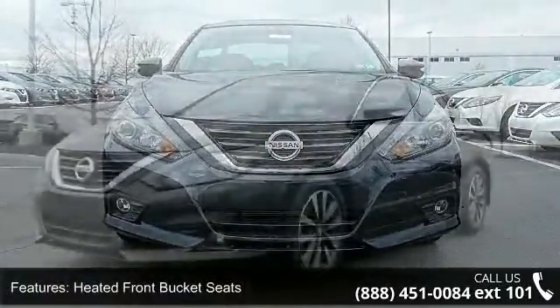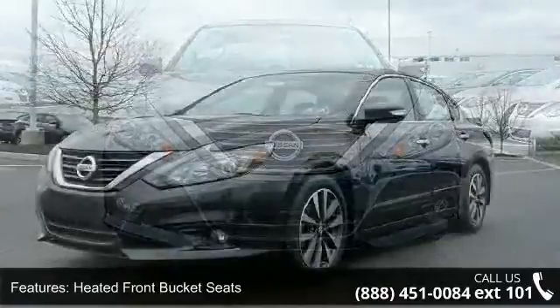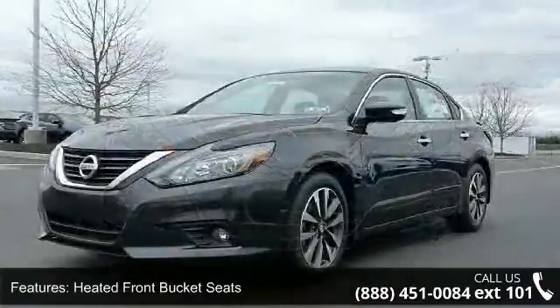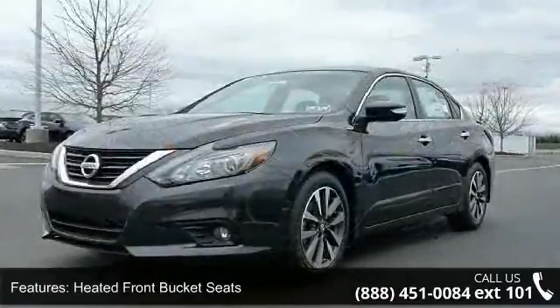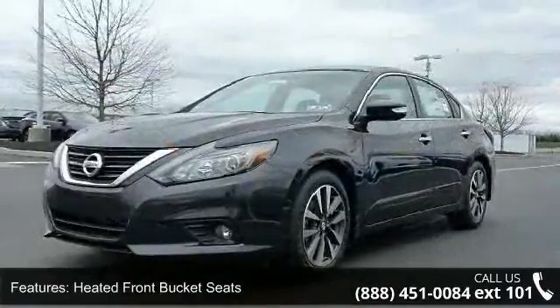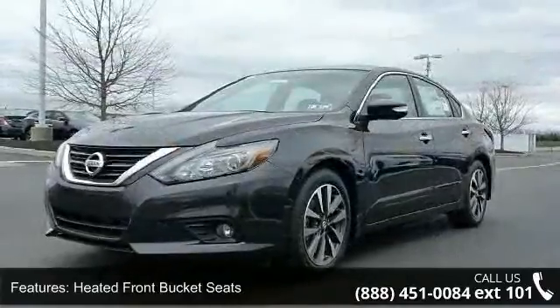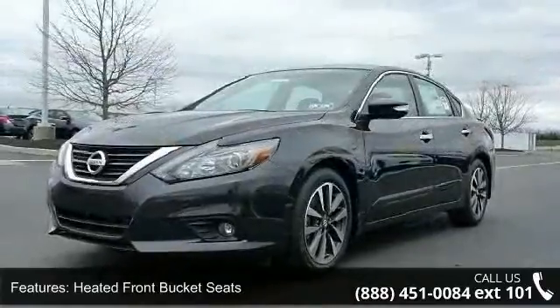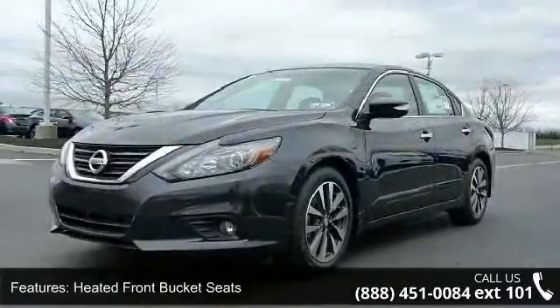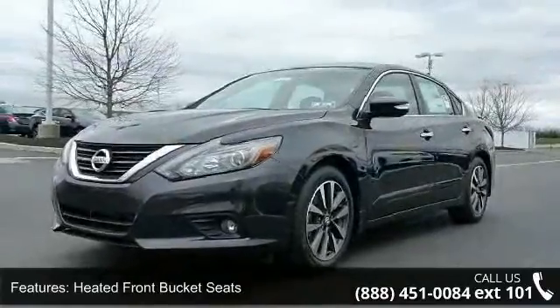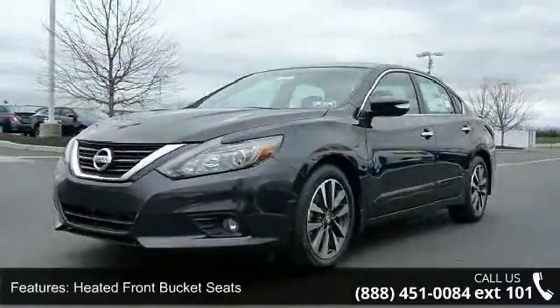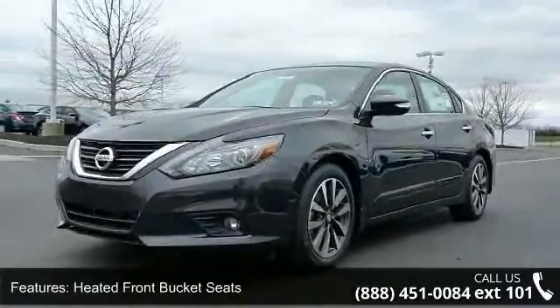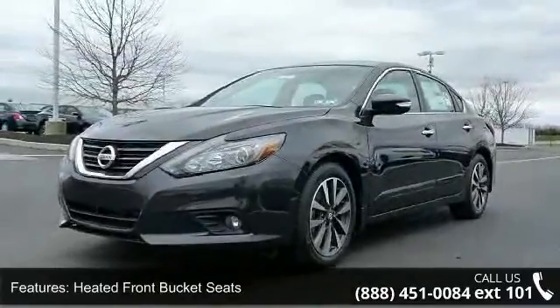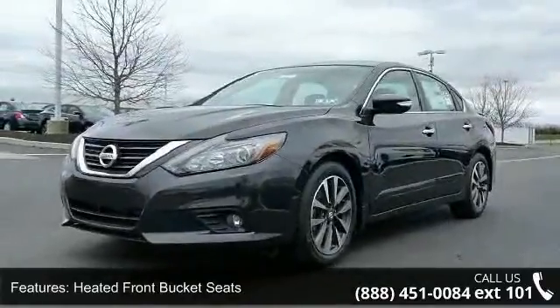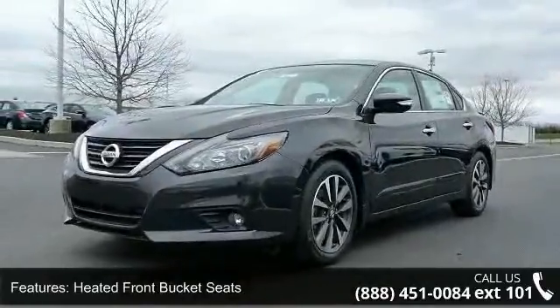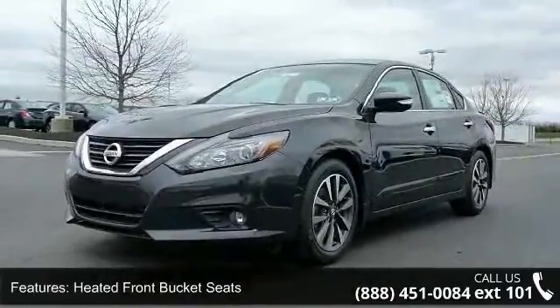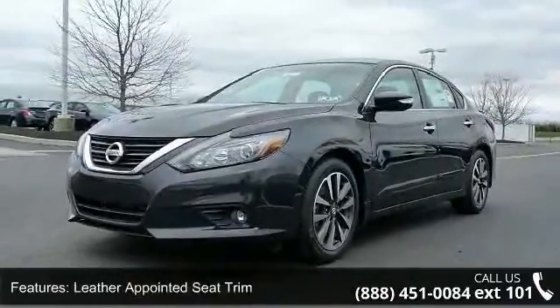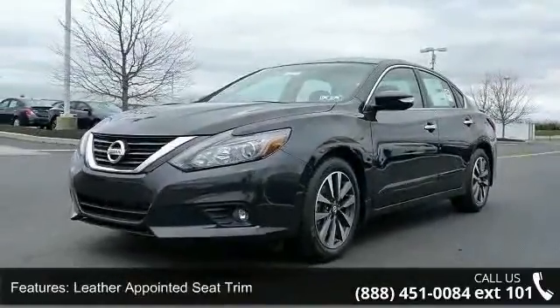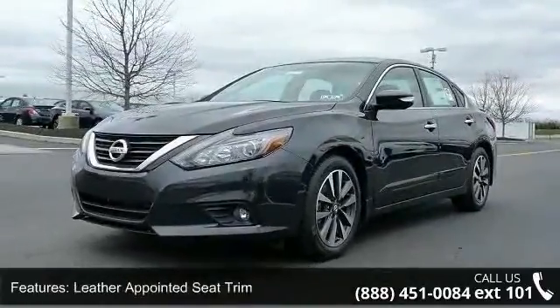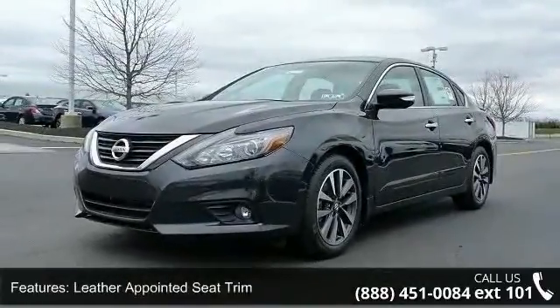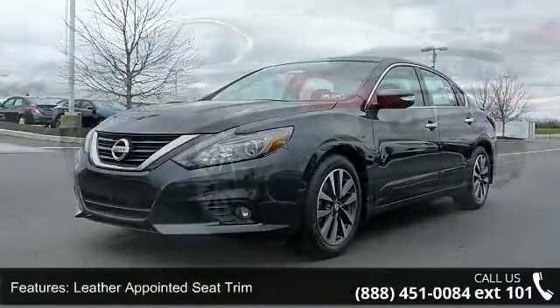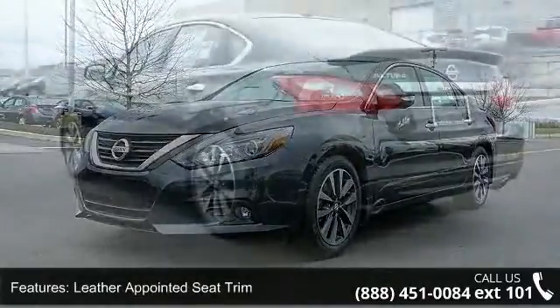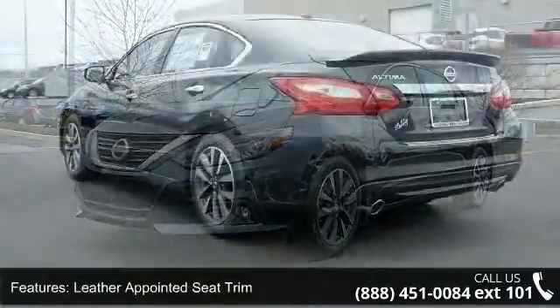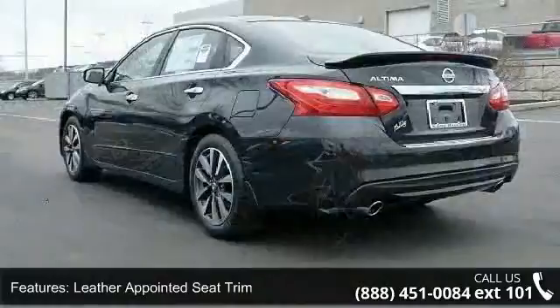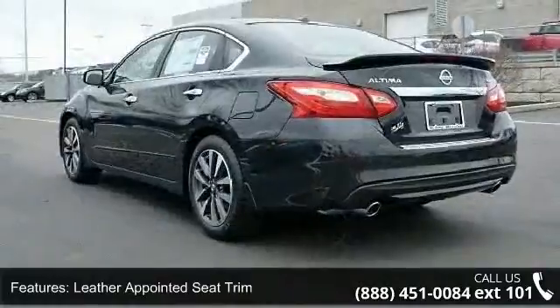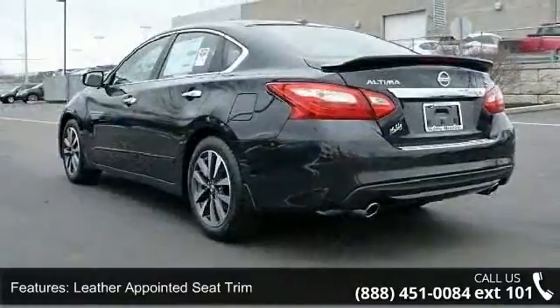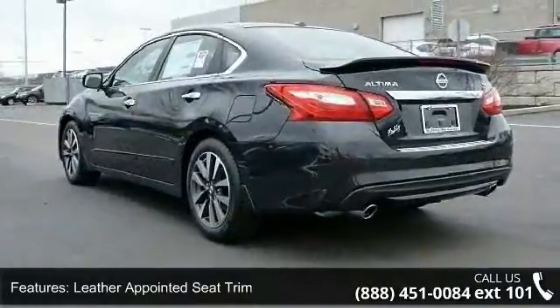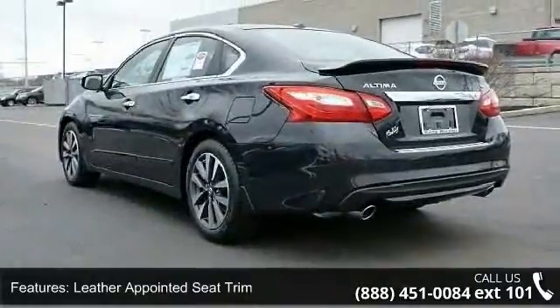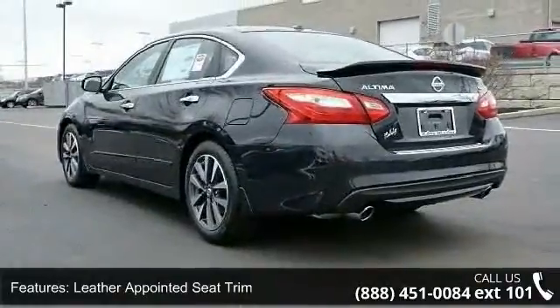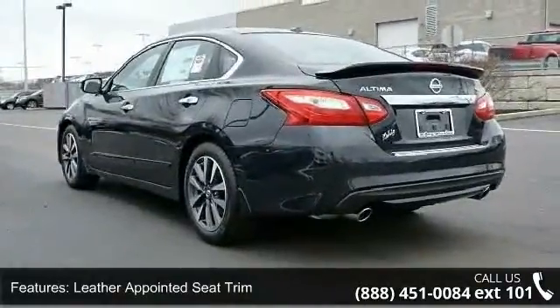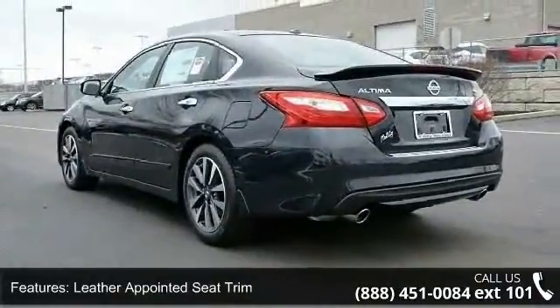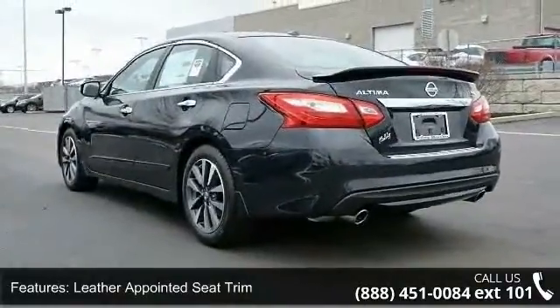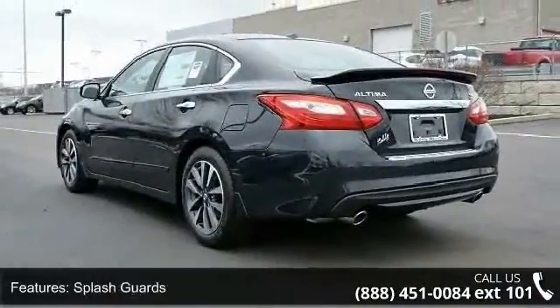Heated front bucket seats, leather-appointed seat trim, splash guards, moonroof package, rear spoiler, rear USB port.